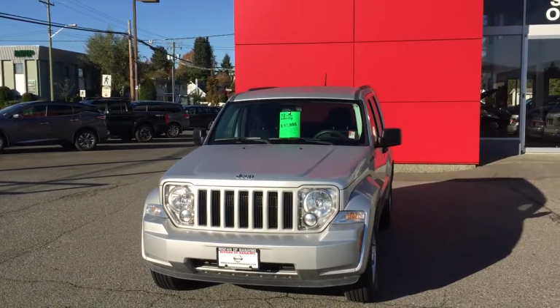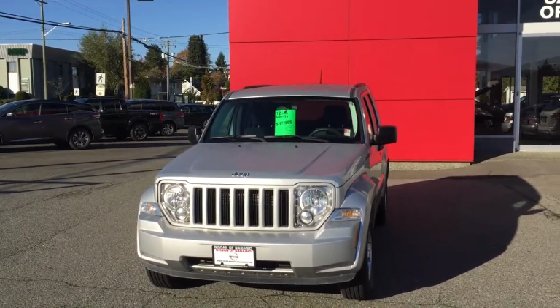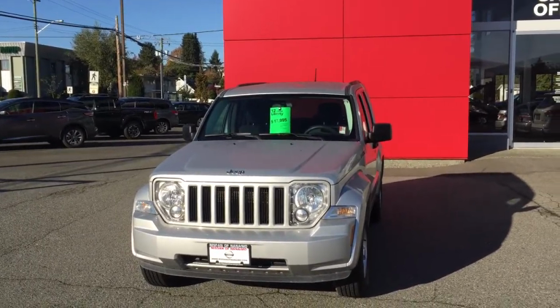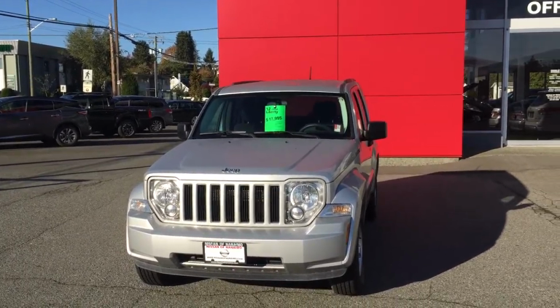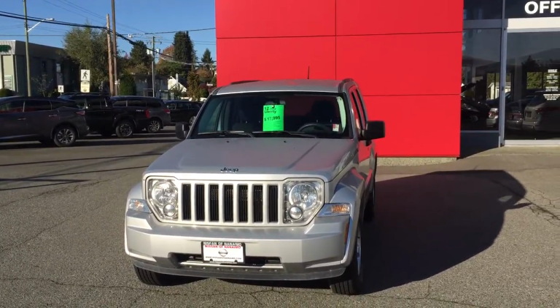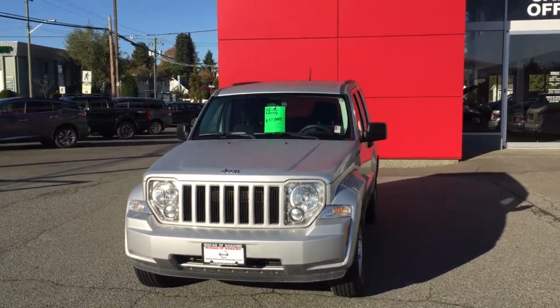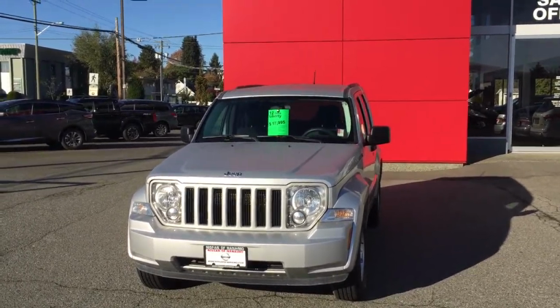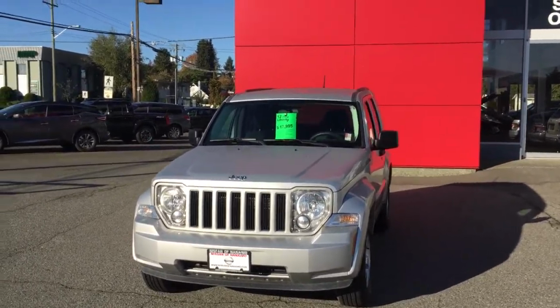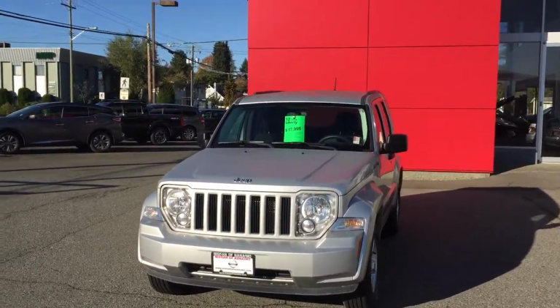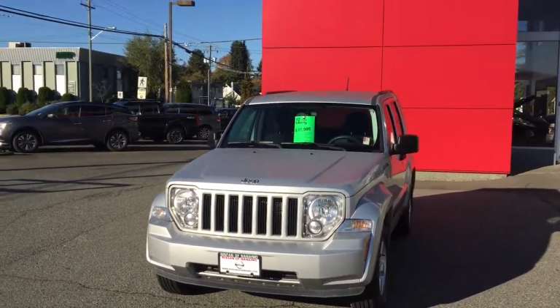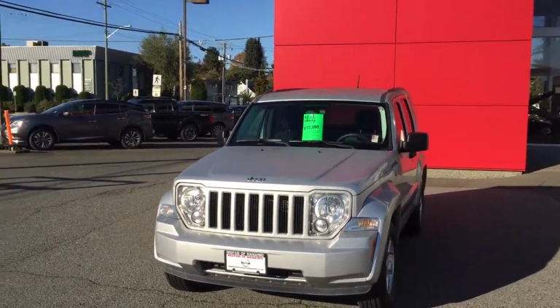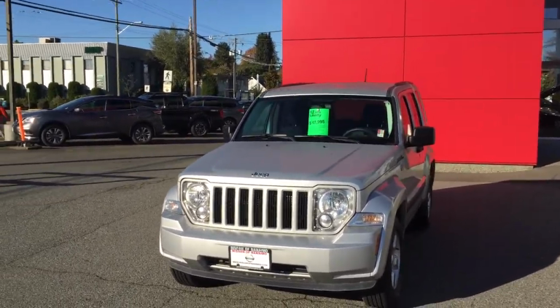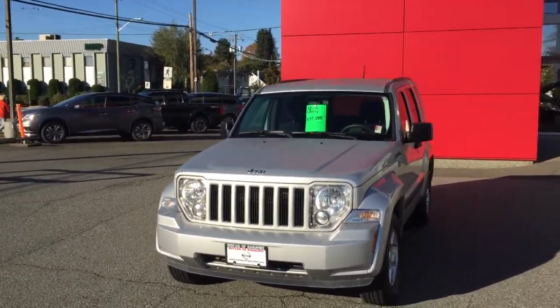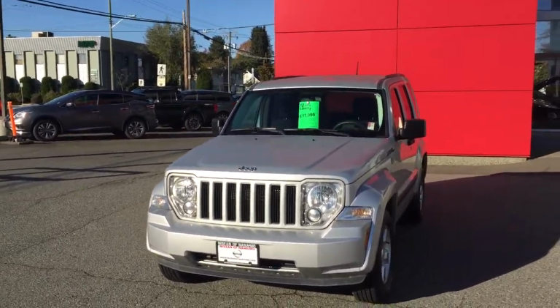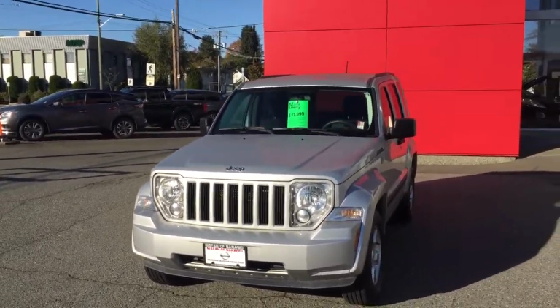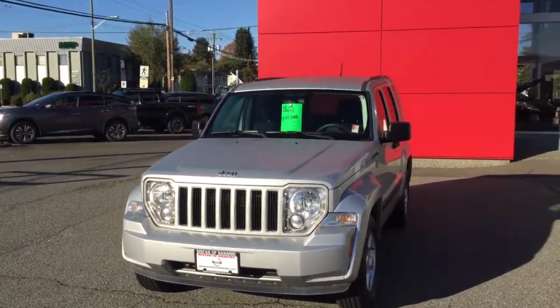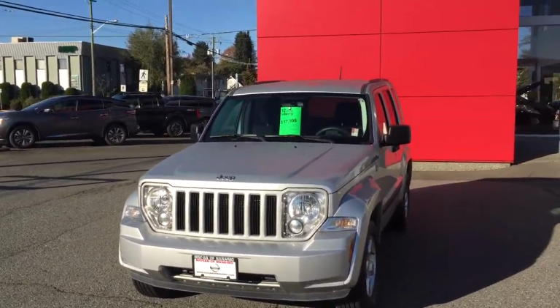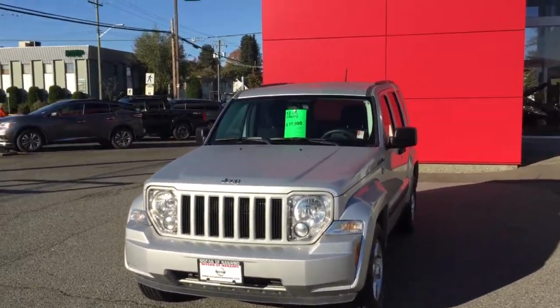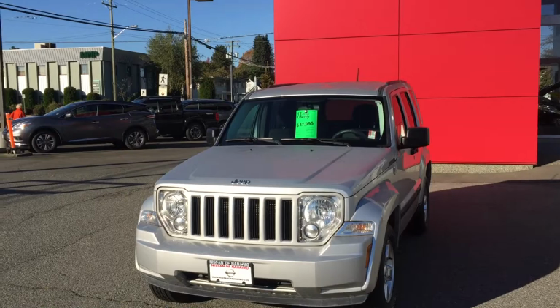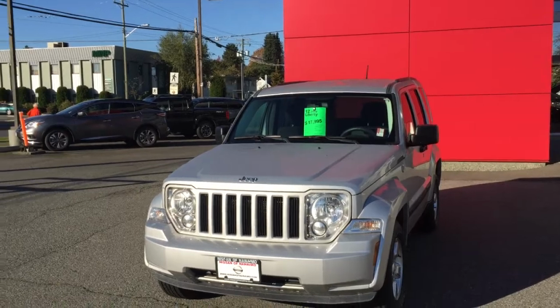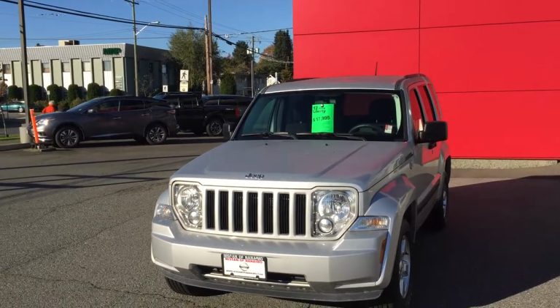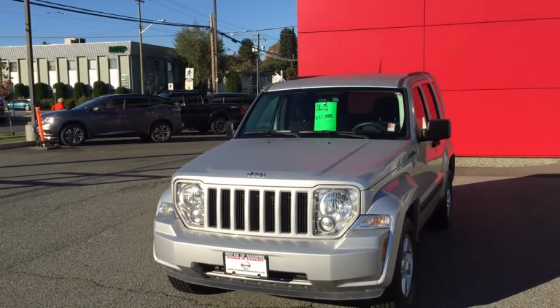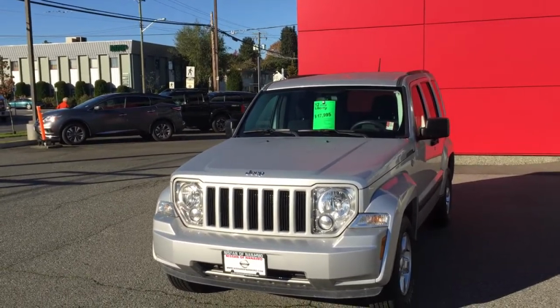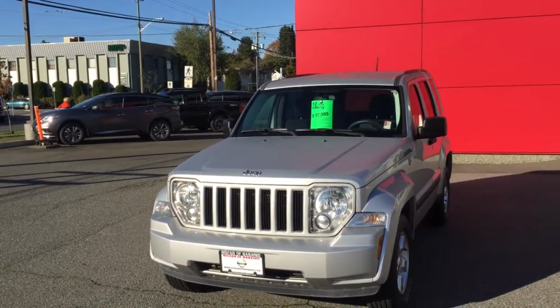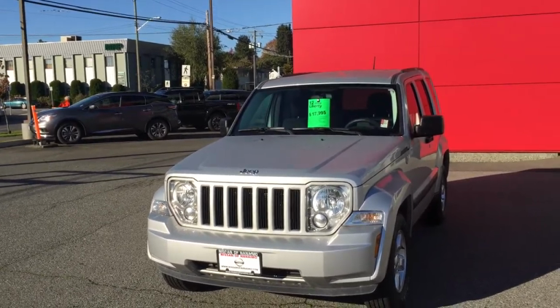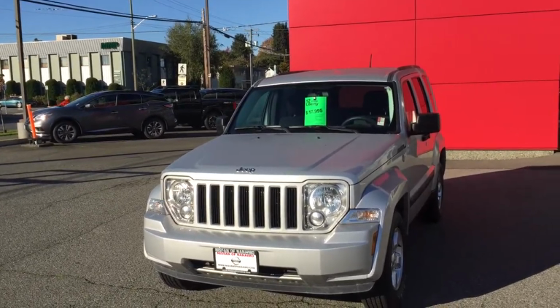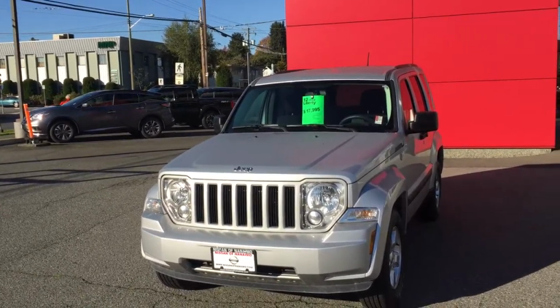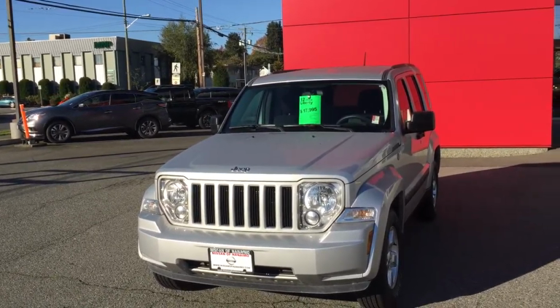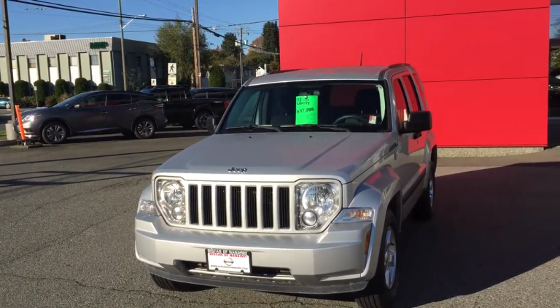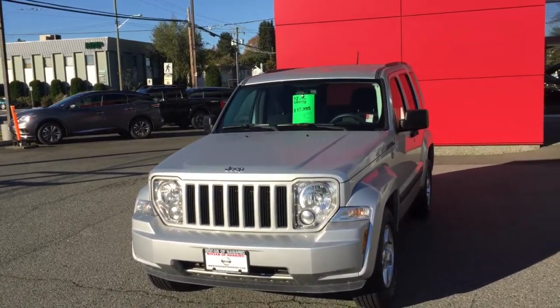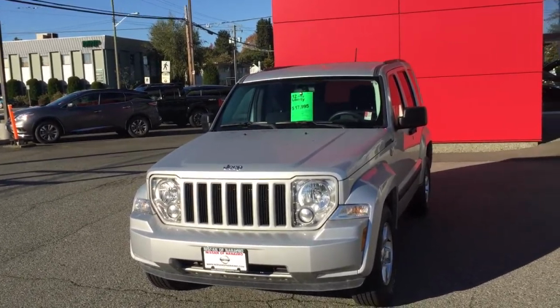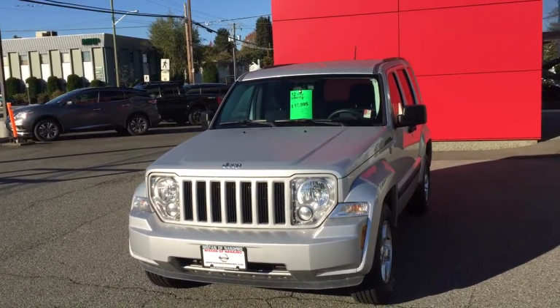Good morning, Derek. Nissan of Duncan here. I'm going to give you a quick little walk around view of the 2012 Jeep Liberty.